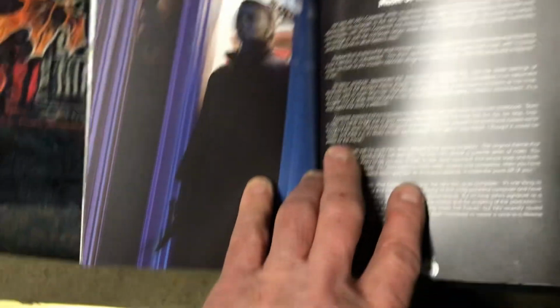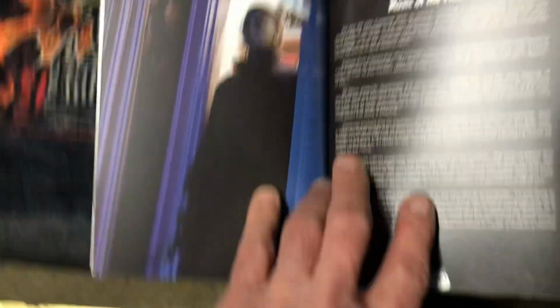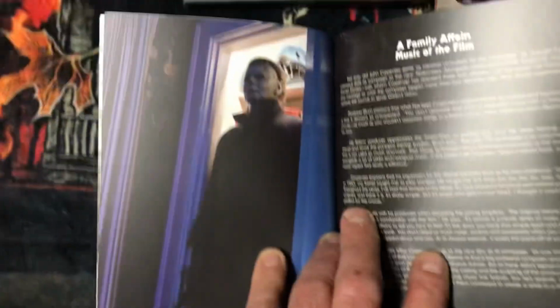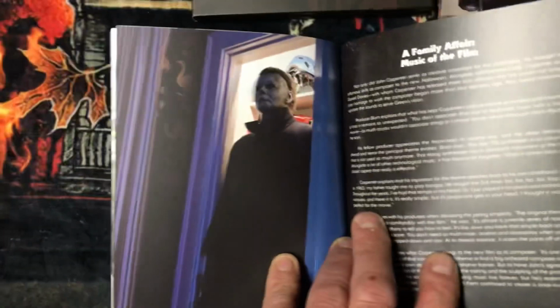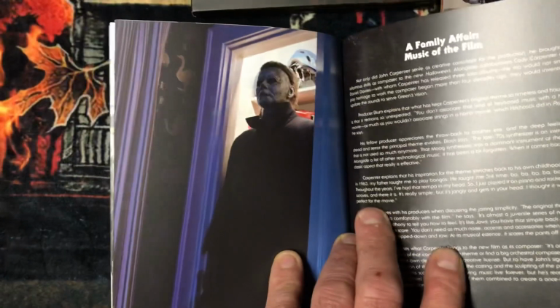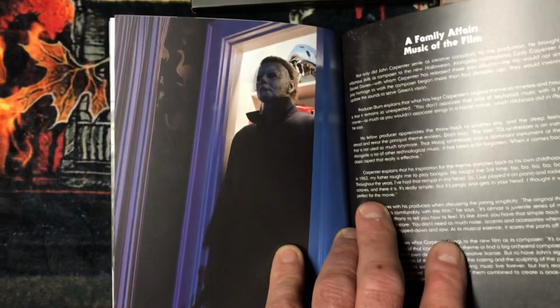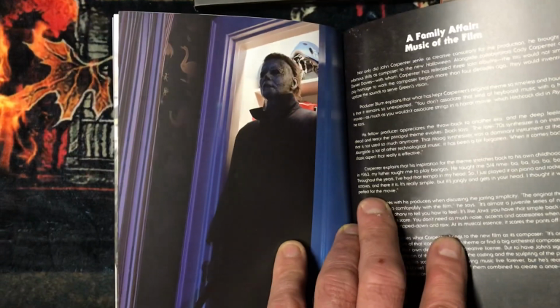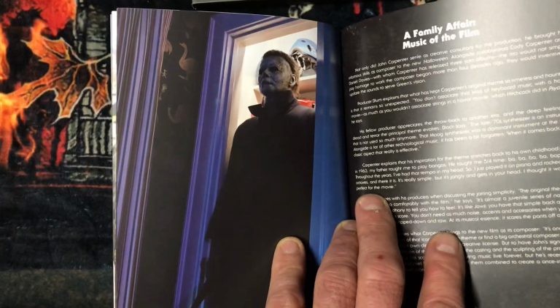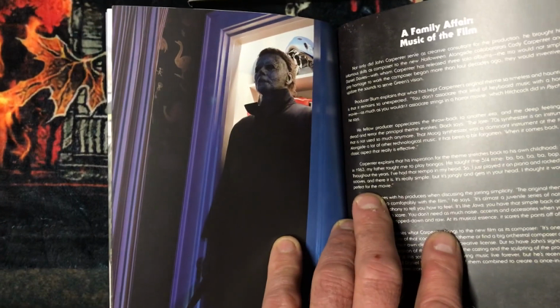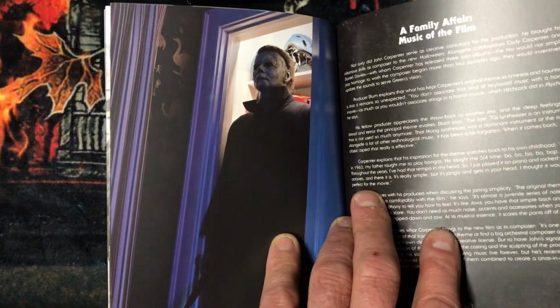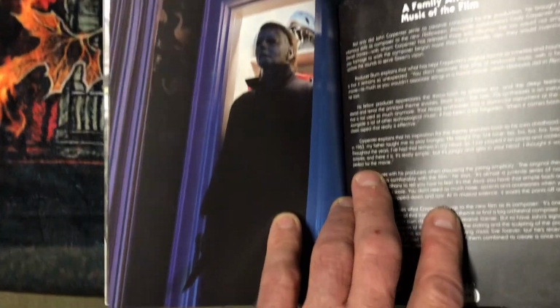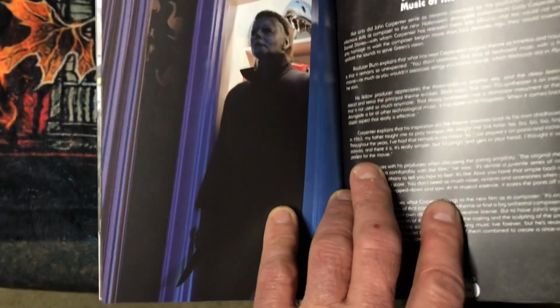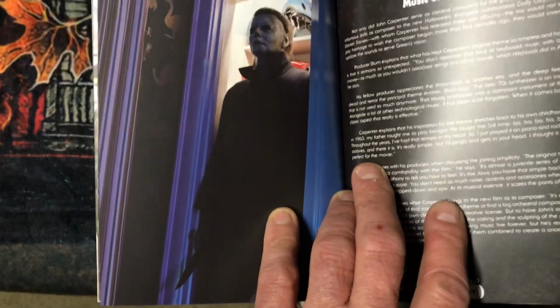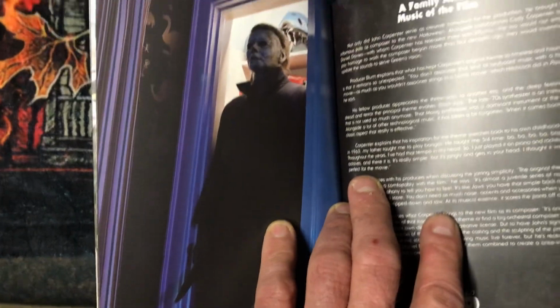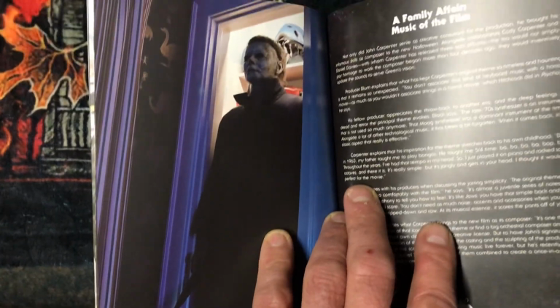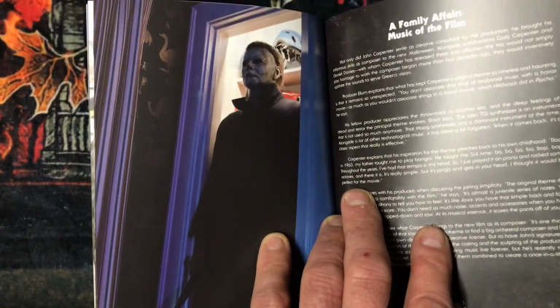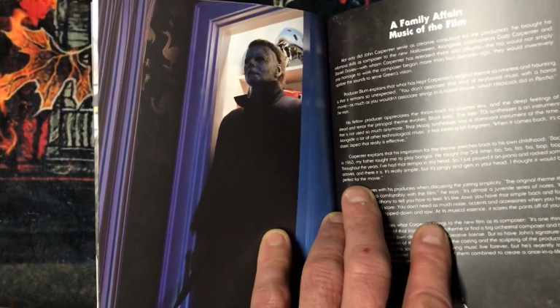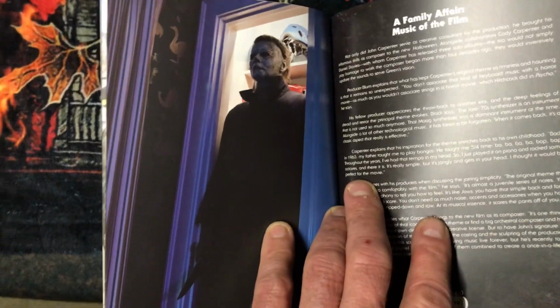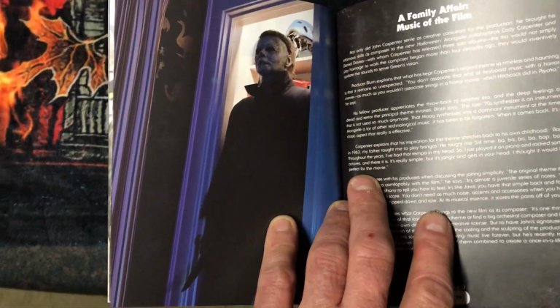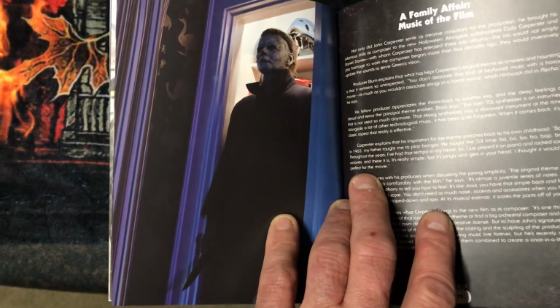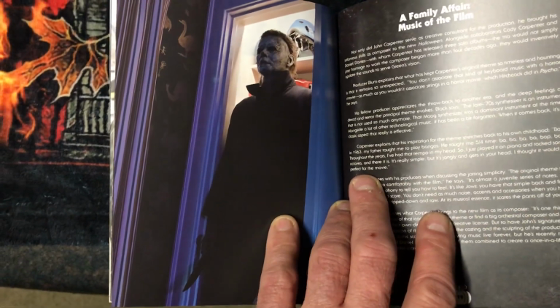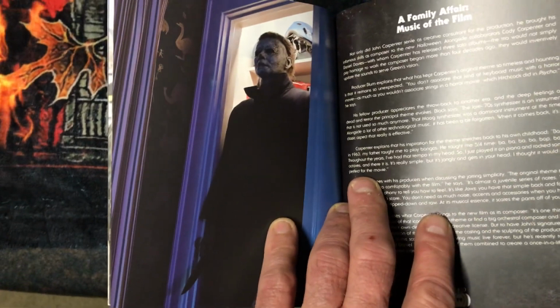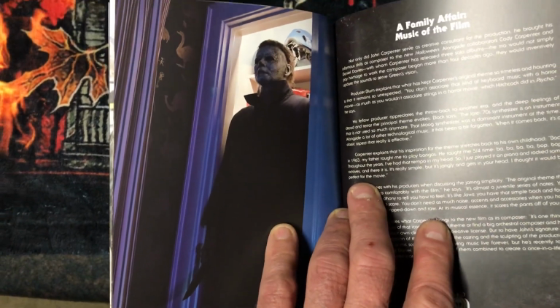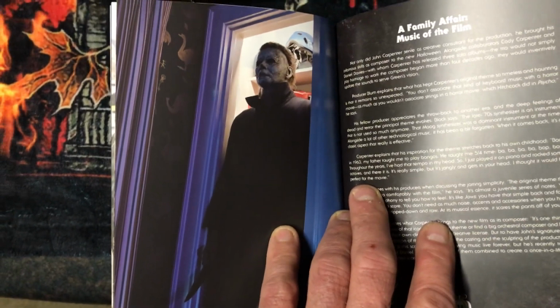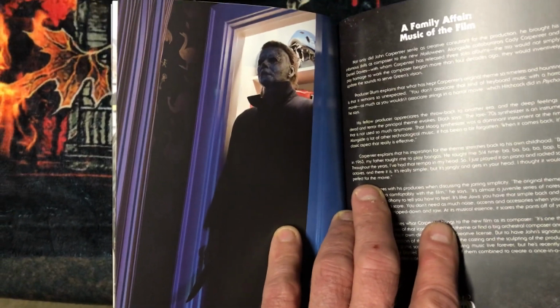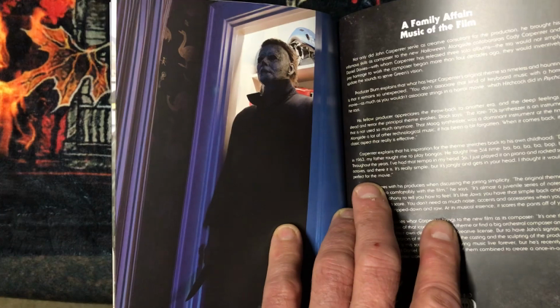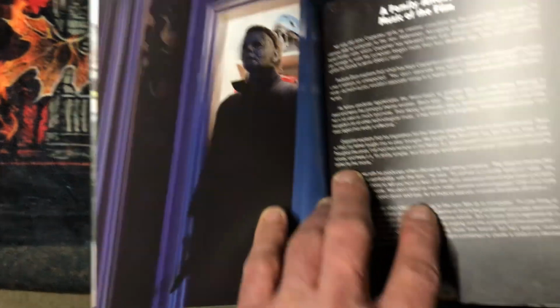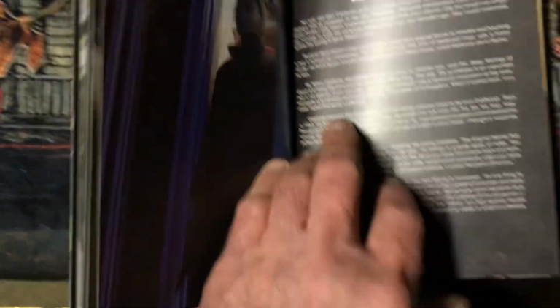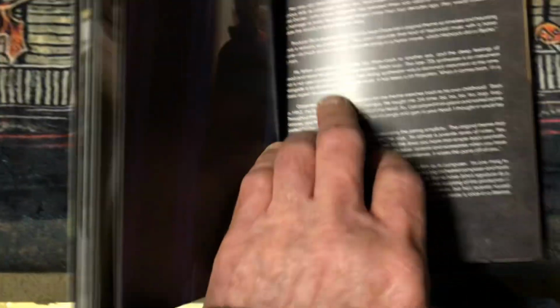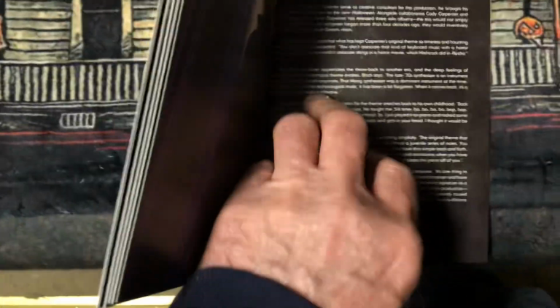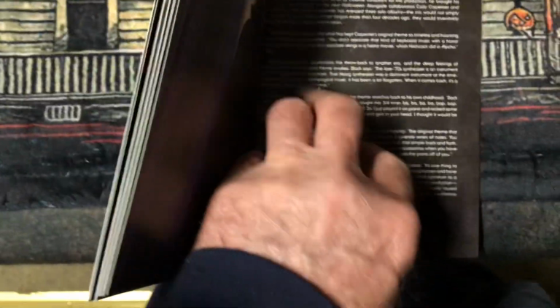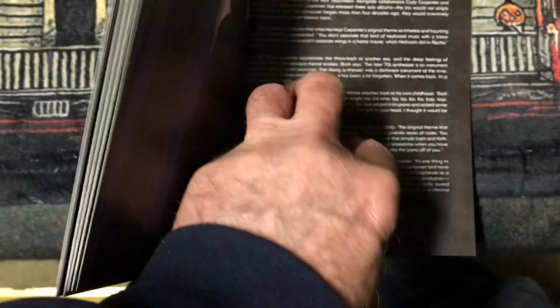There's Michael Myers right there, coming out of the cupboard. Nice picture there.